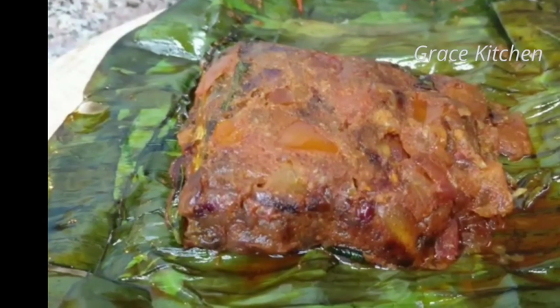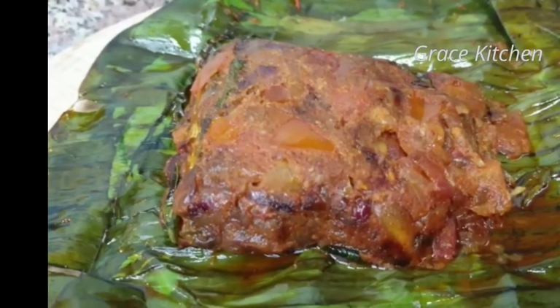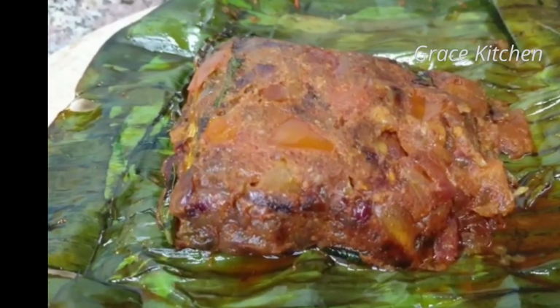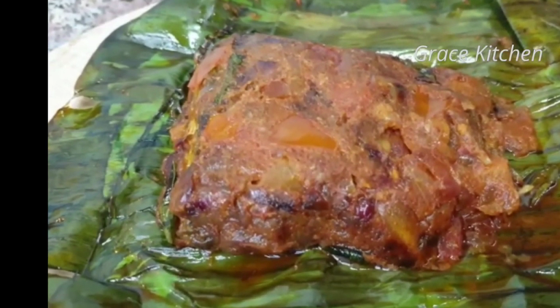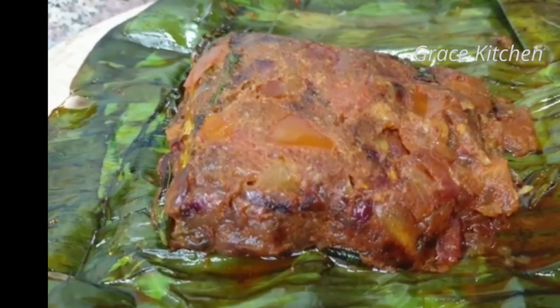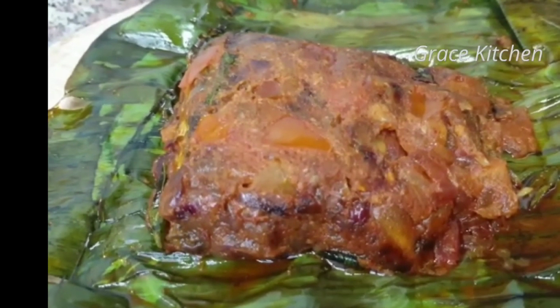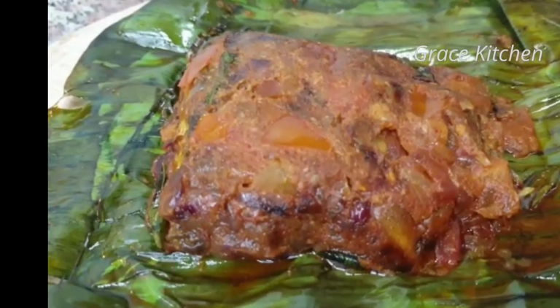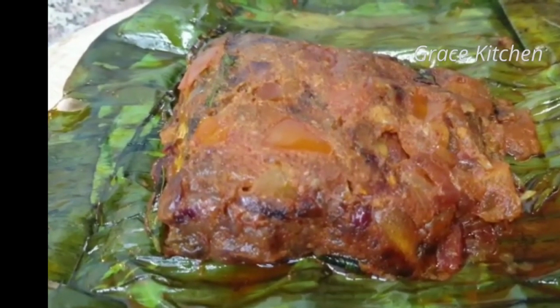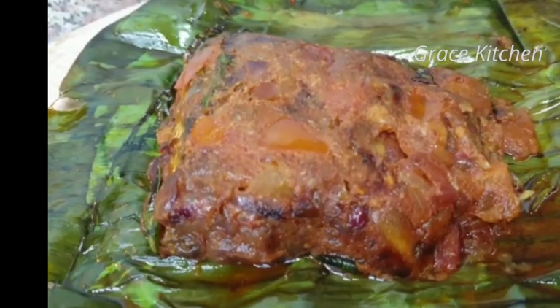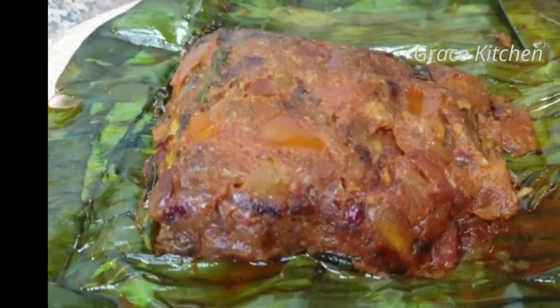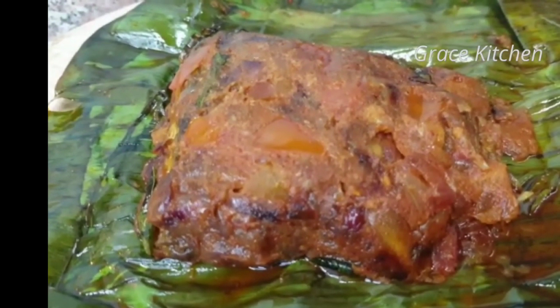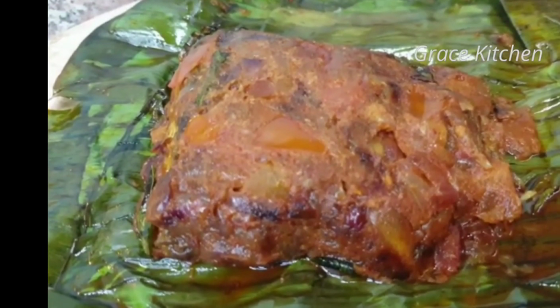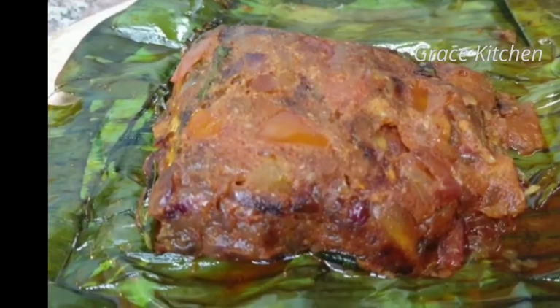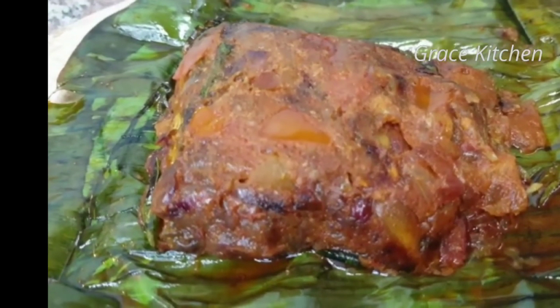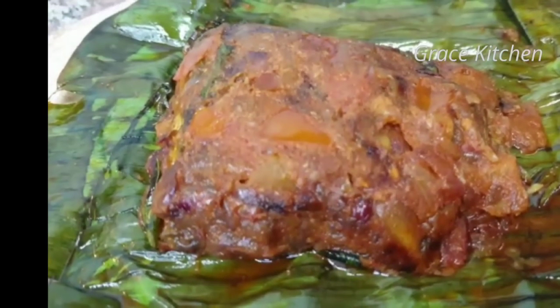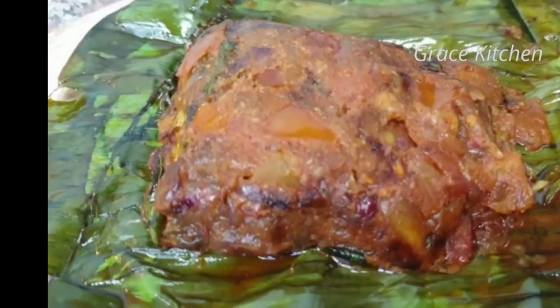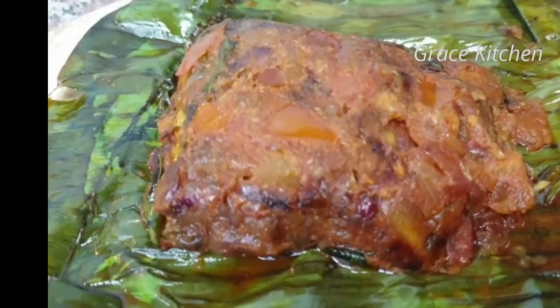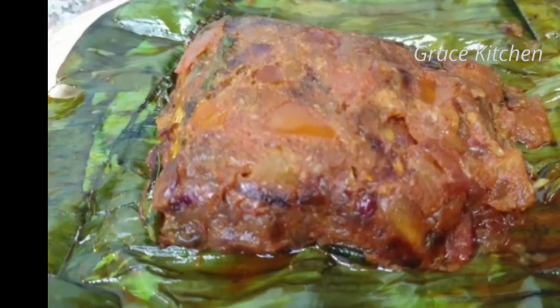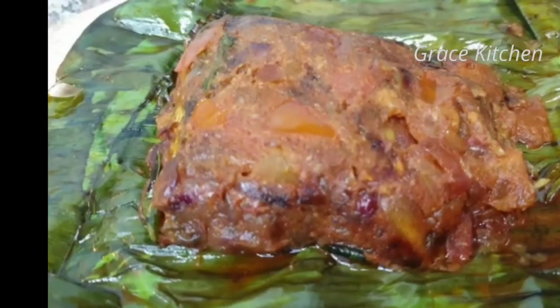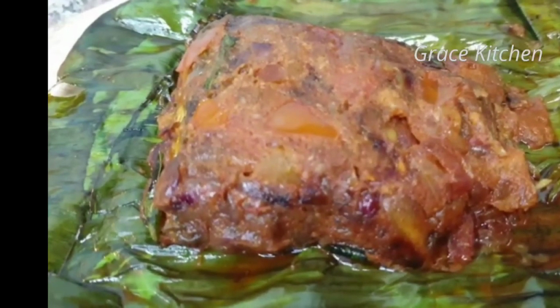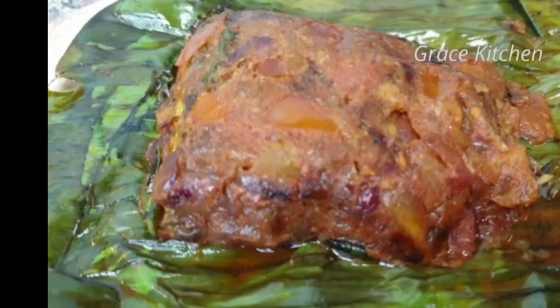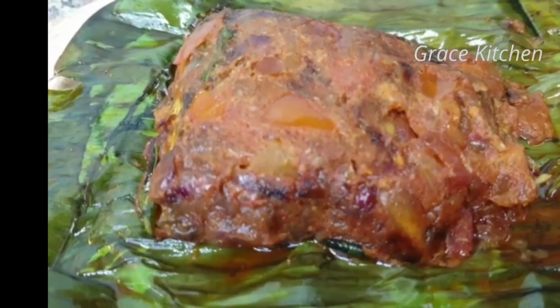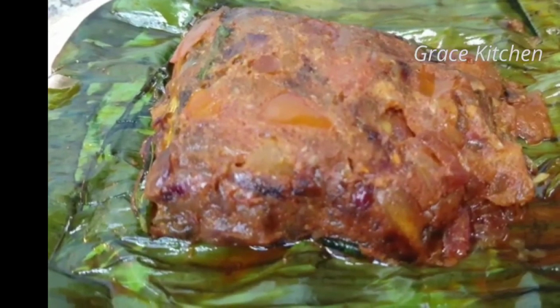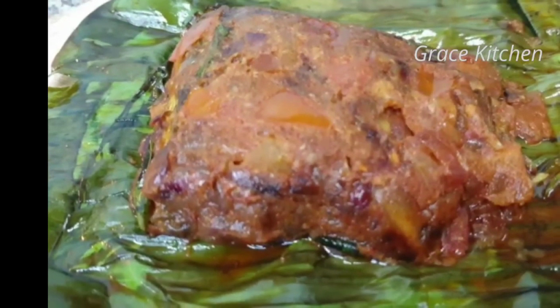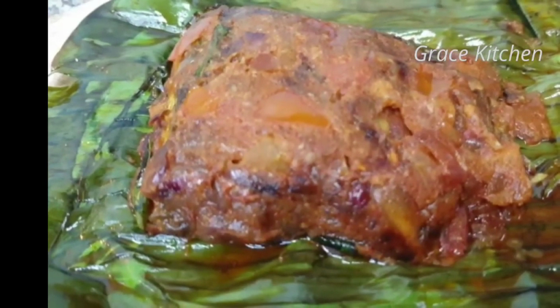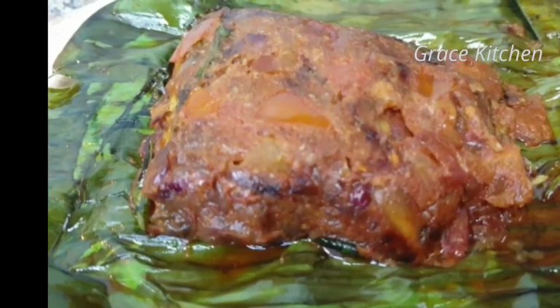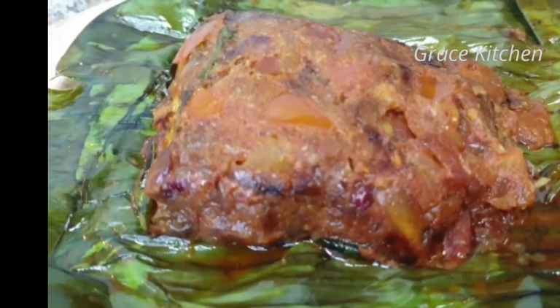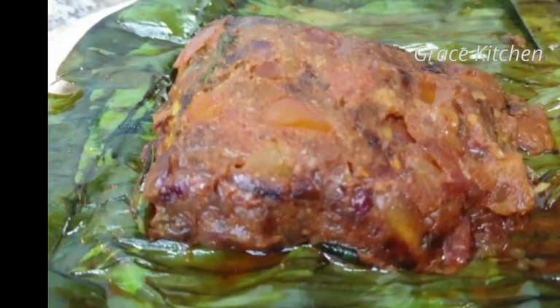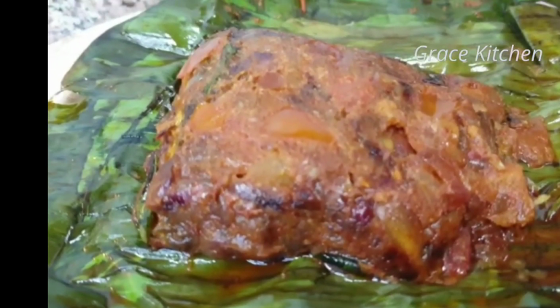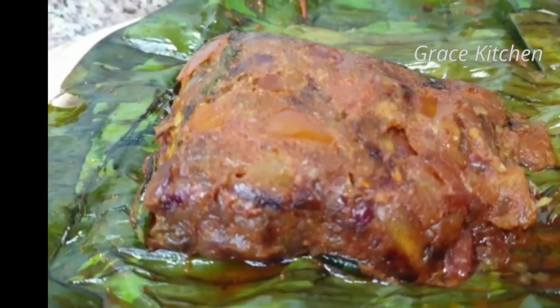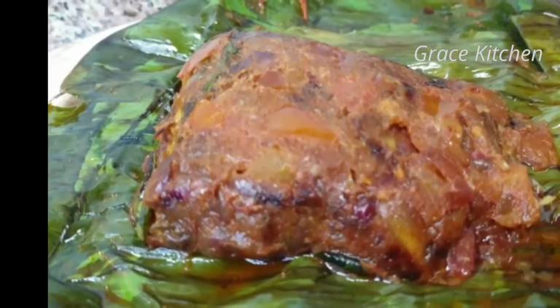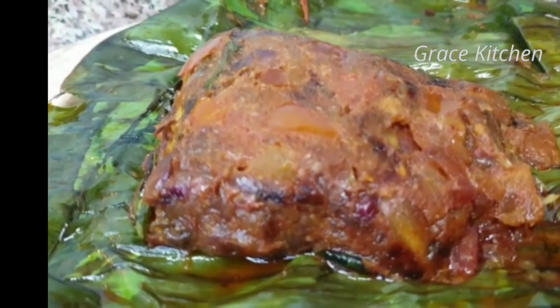Hello! Welcome to Grace Kitchen! Hello everyone! What are we making here? We are making a recipe for fish.